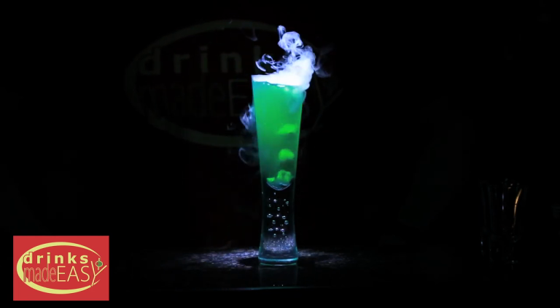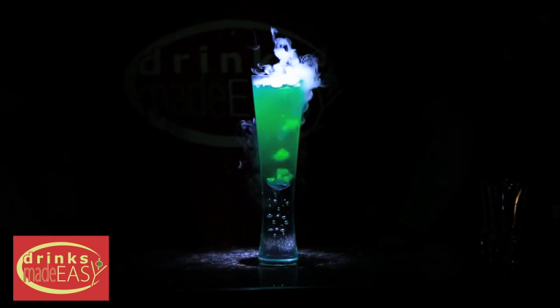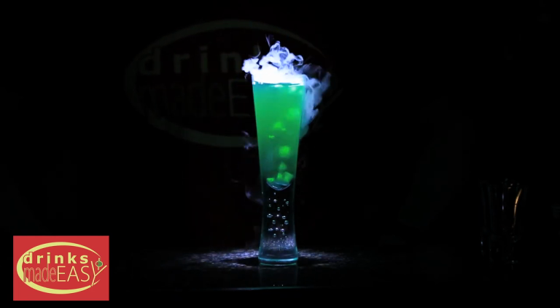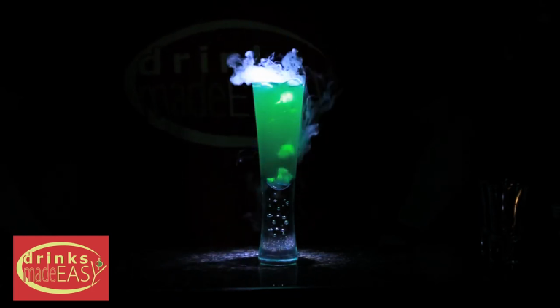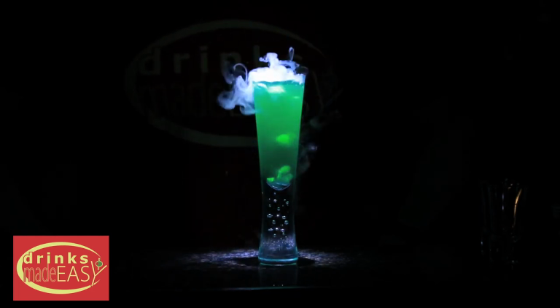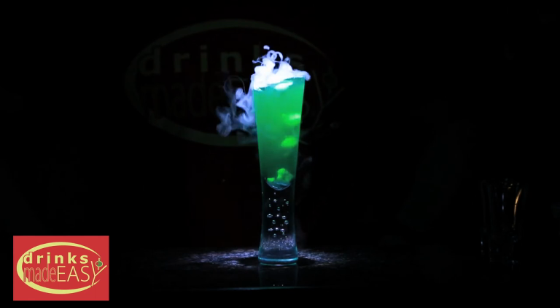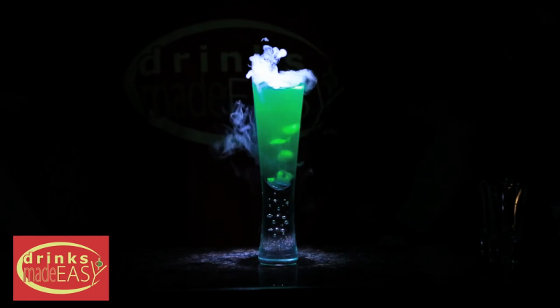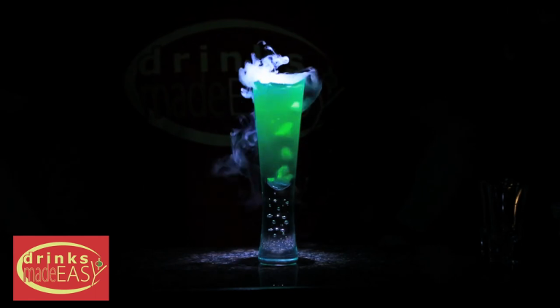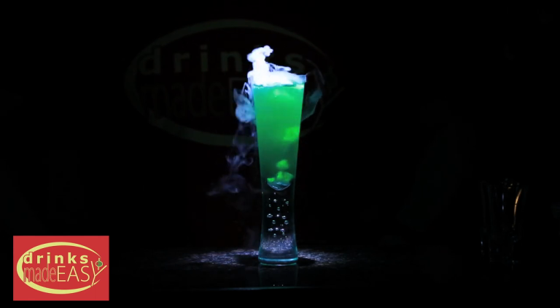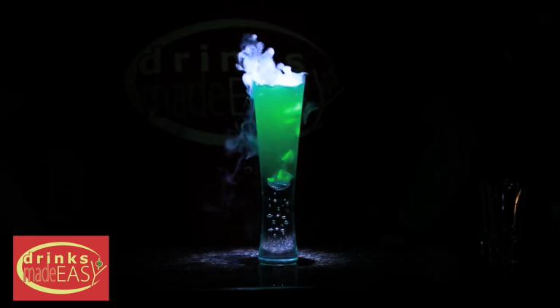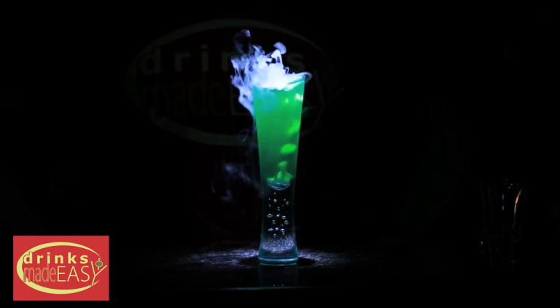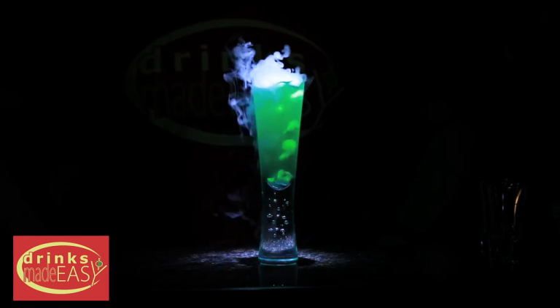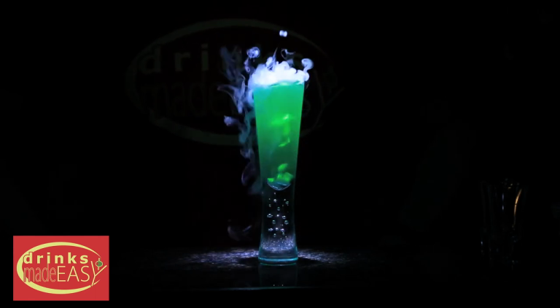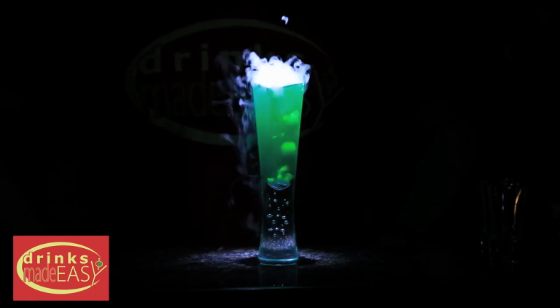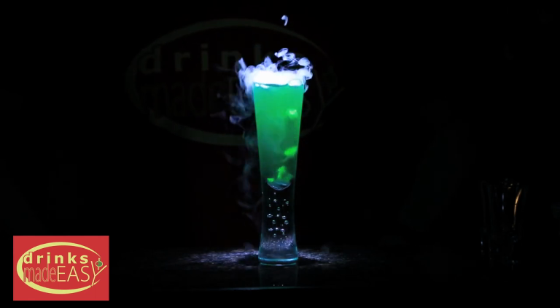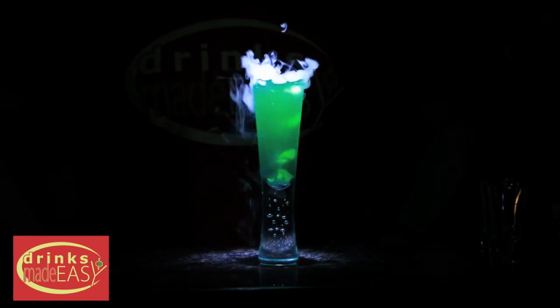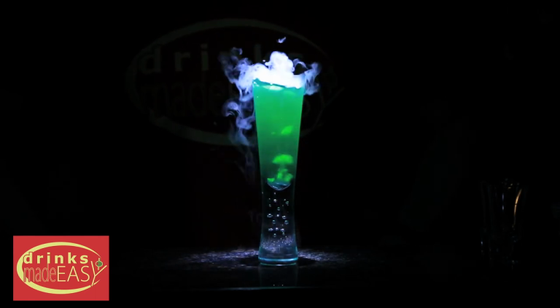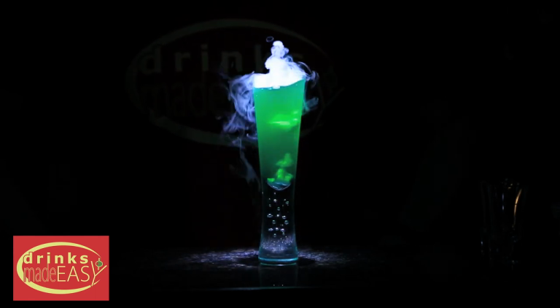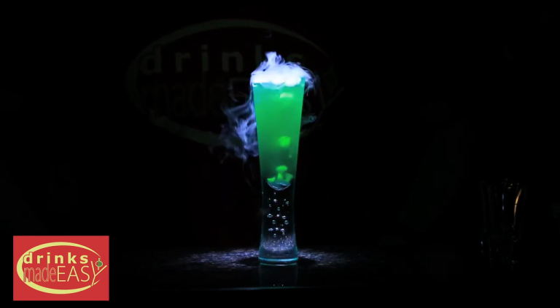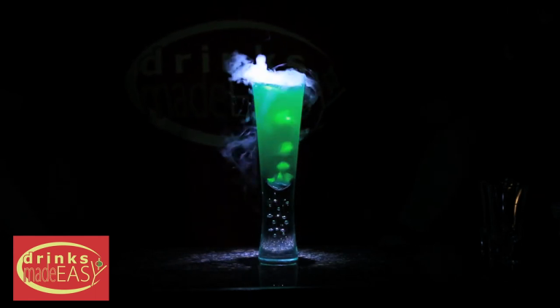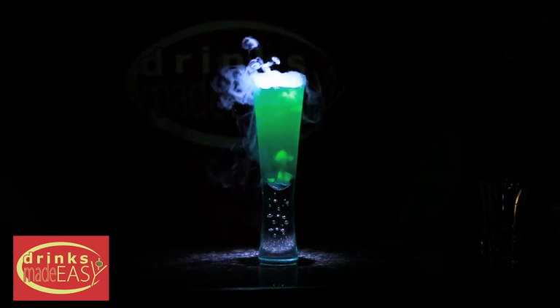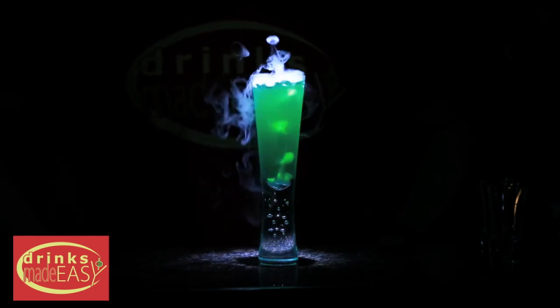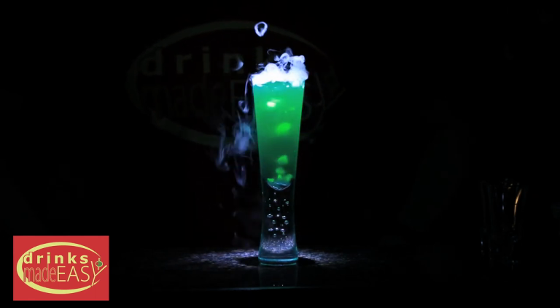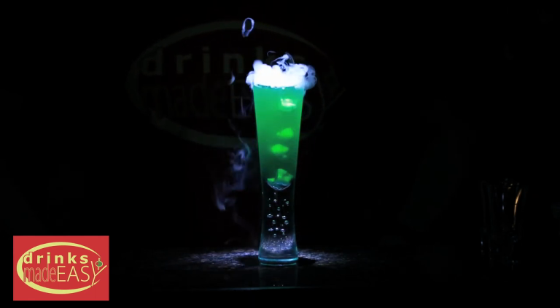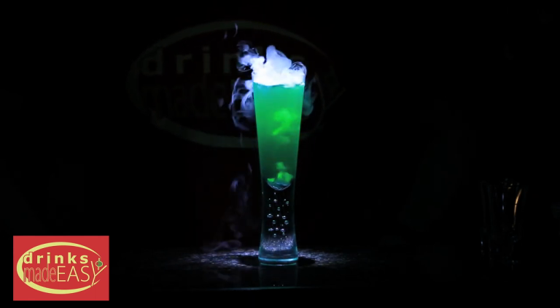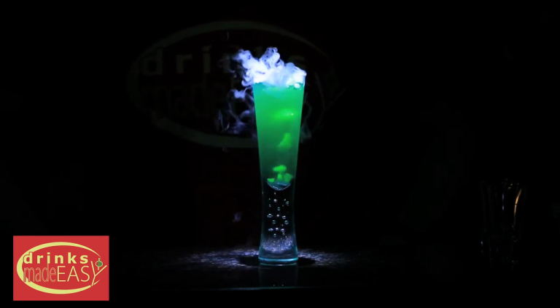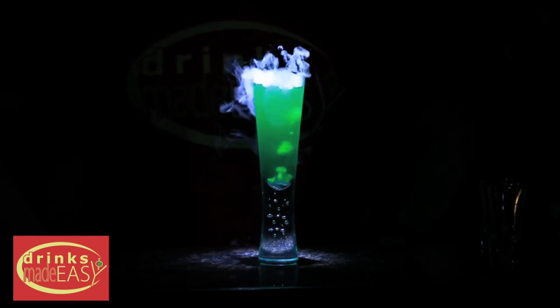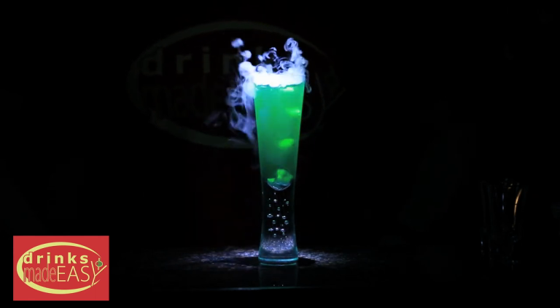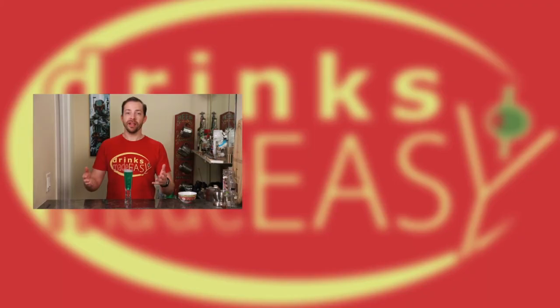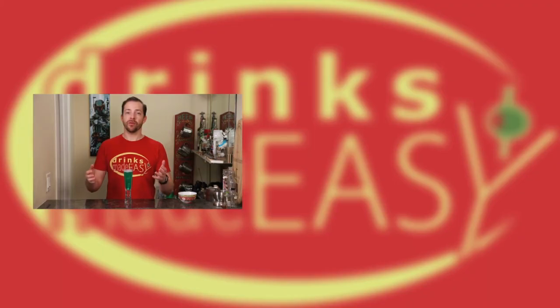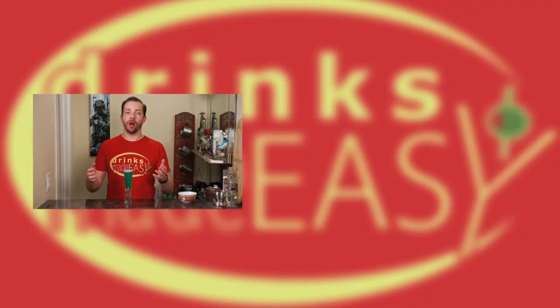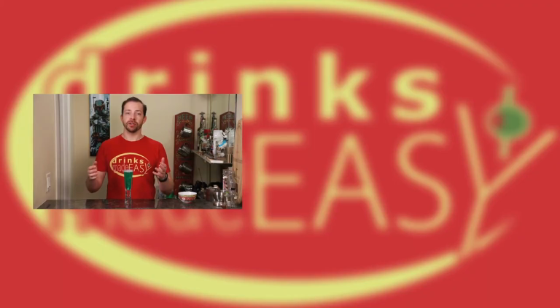Speaking of which — hey Mike, you wanna drink this? Why? You killed my father. Oh jeez. Thanks for watching.